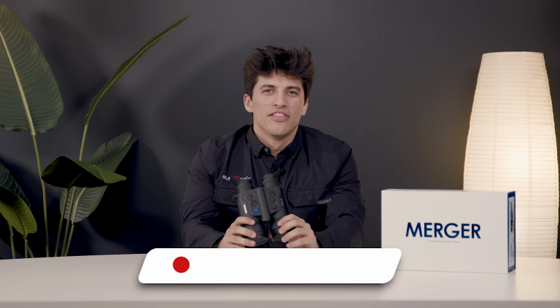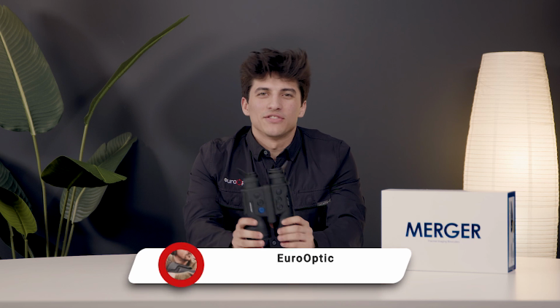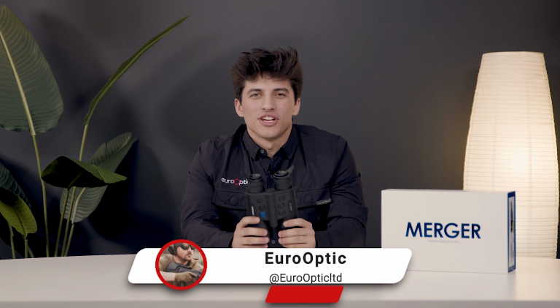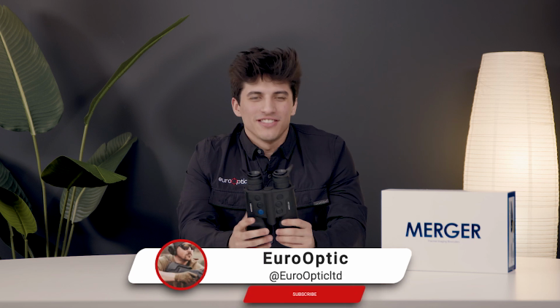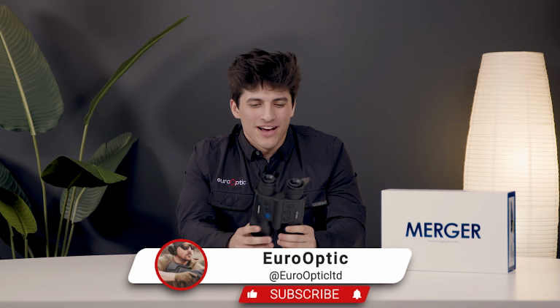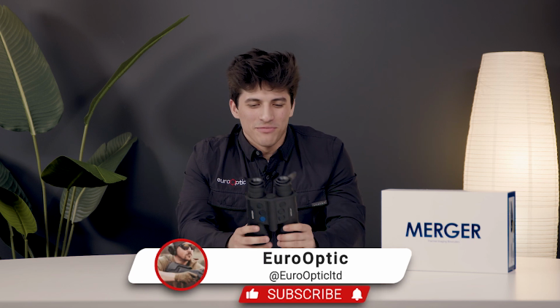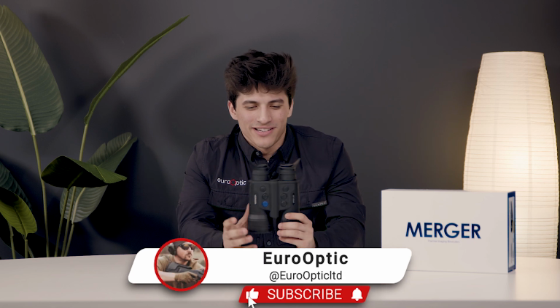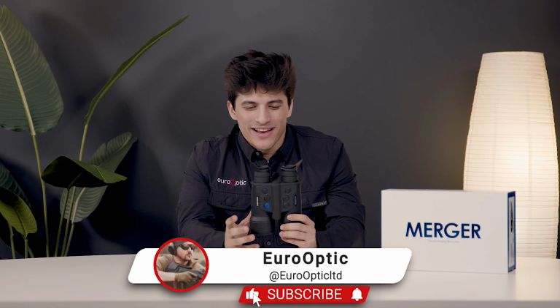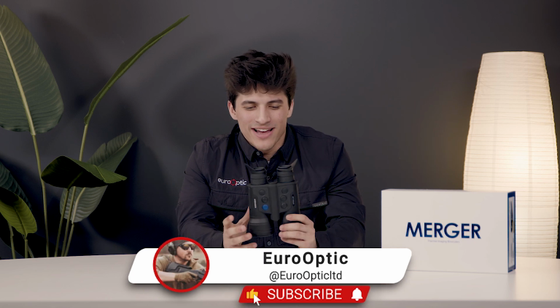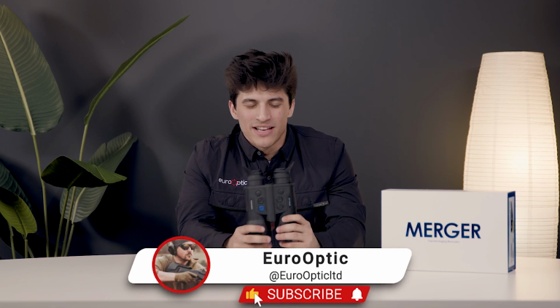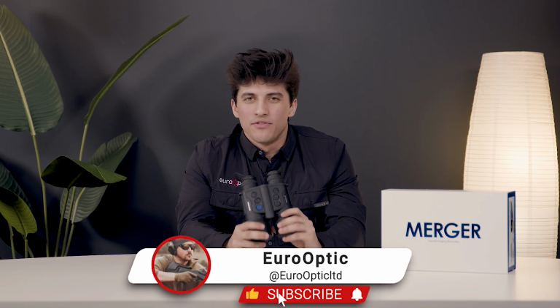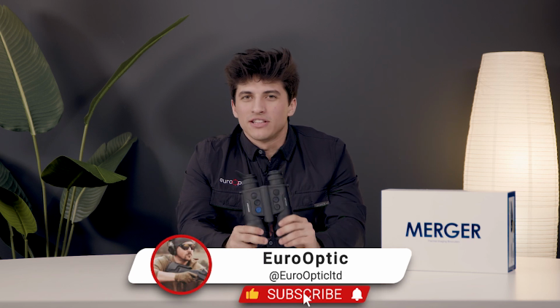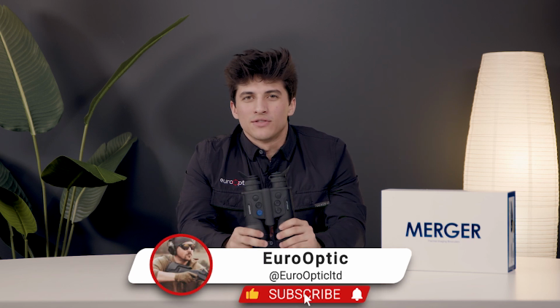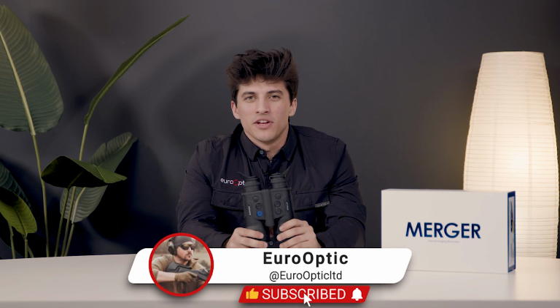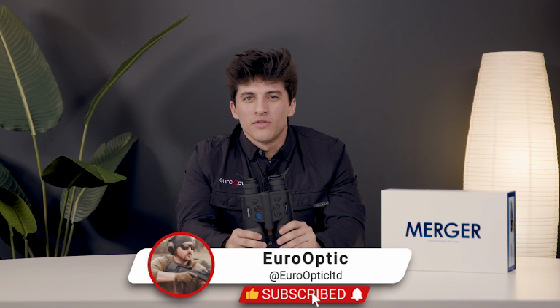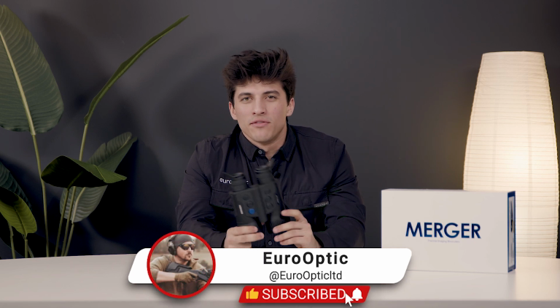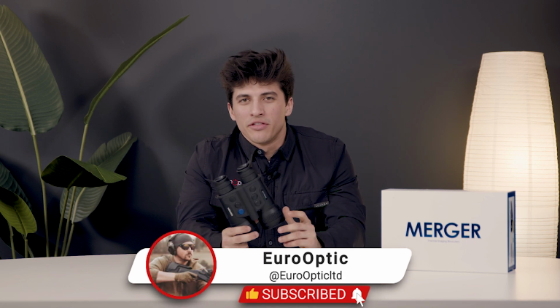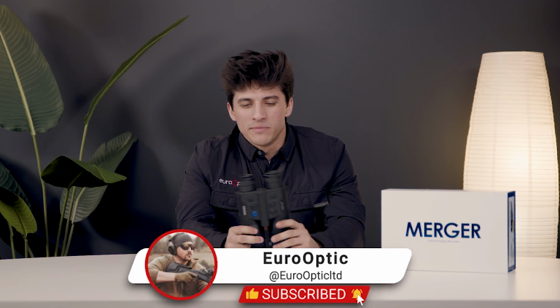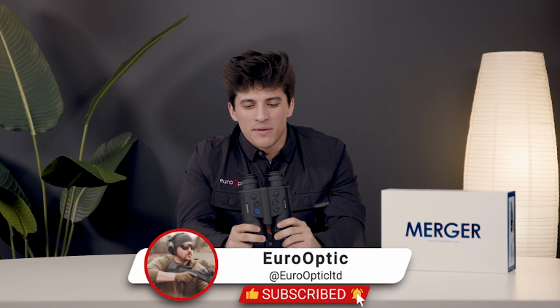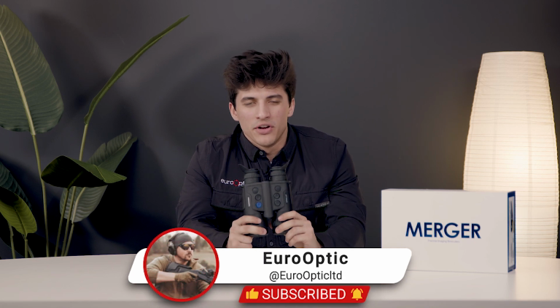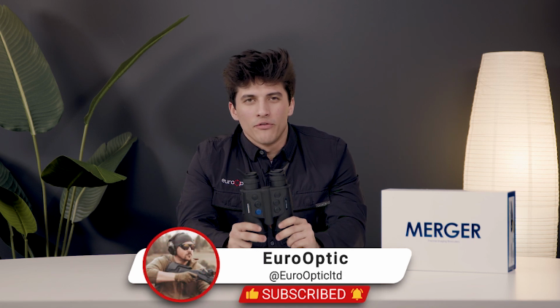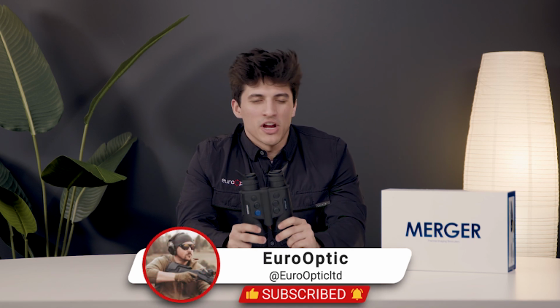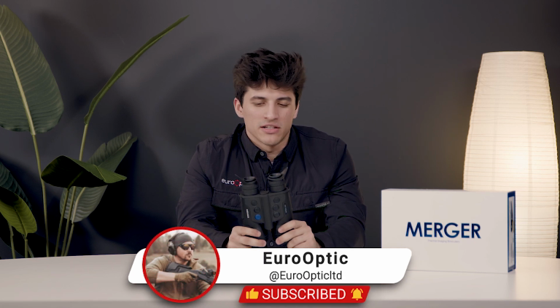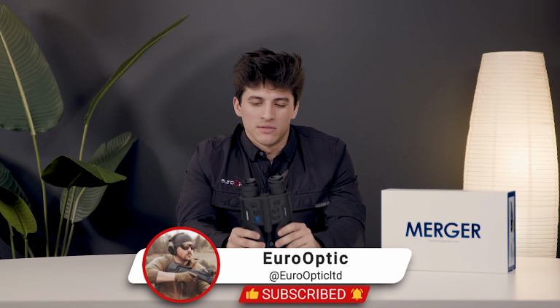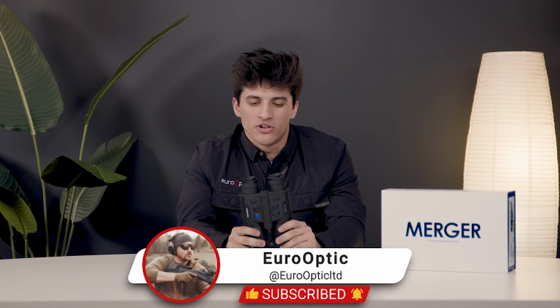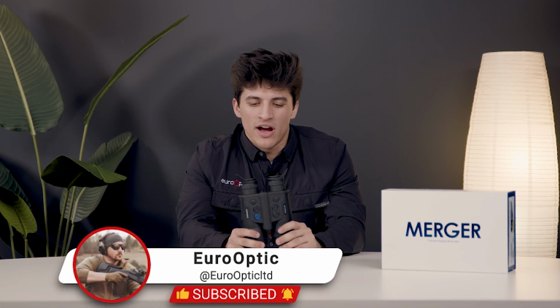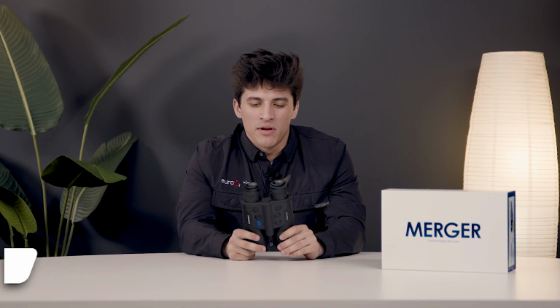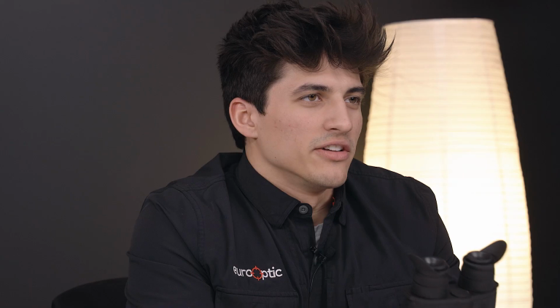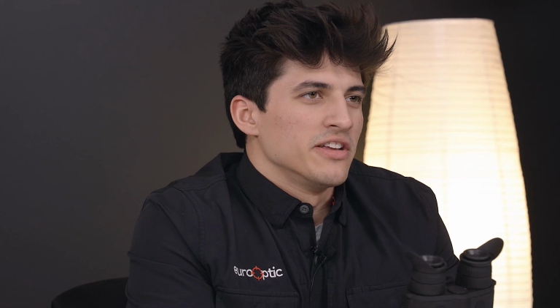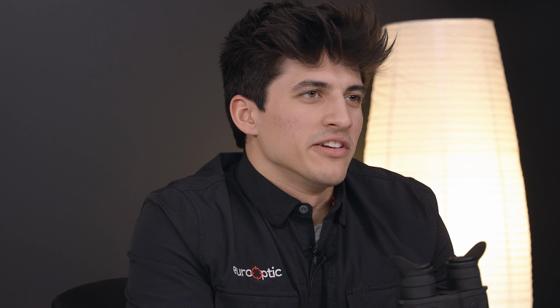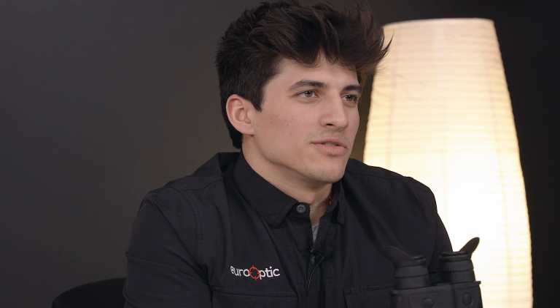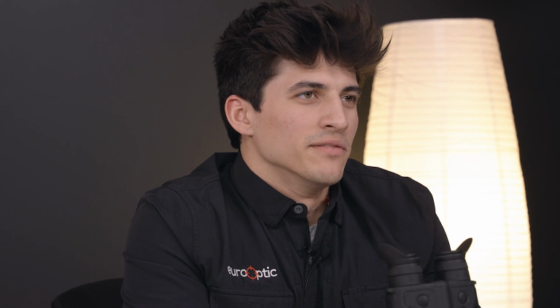Thanks for checking these out with me today, guys. If you like this video, give it a thumbs up. Don't forget to subscribe. I'll see you in the next one.